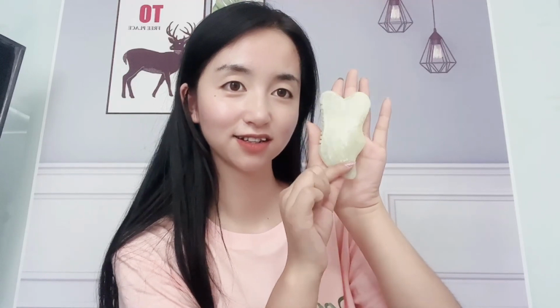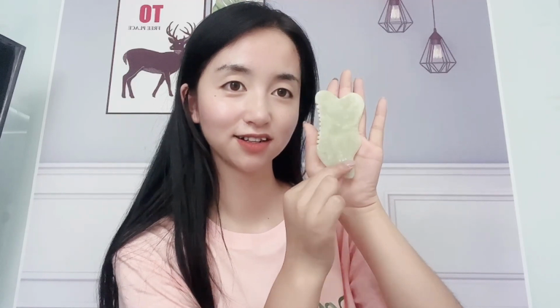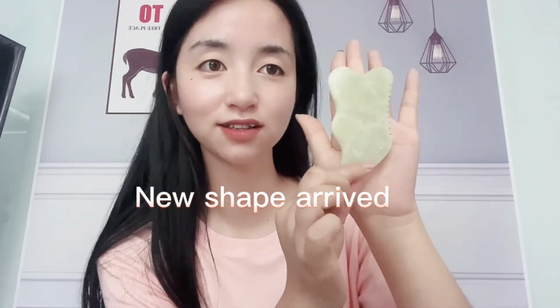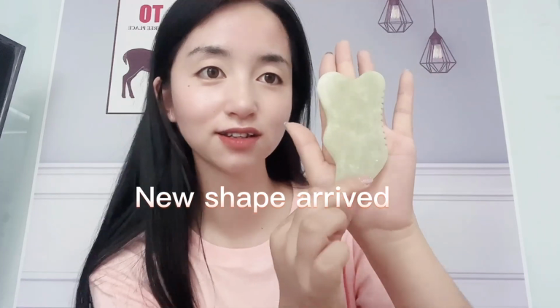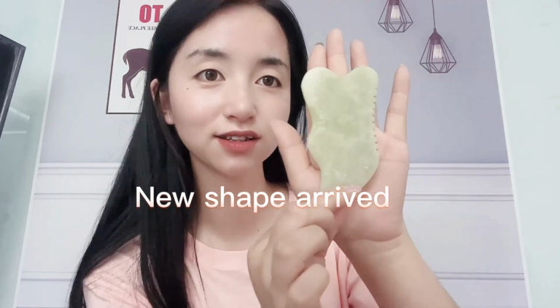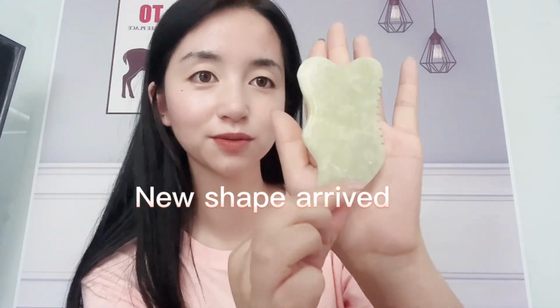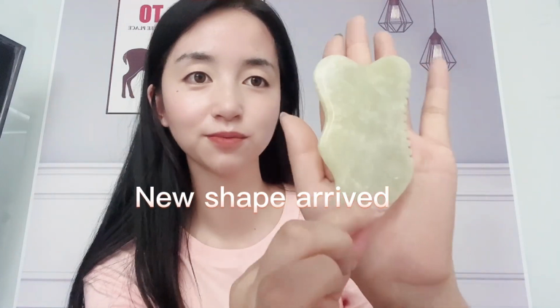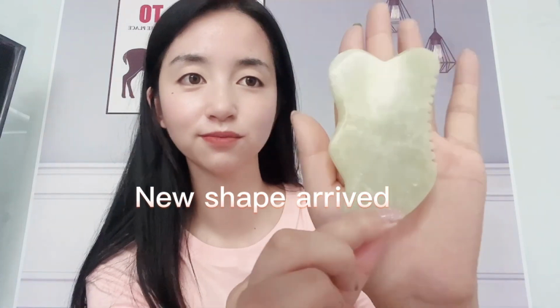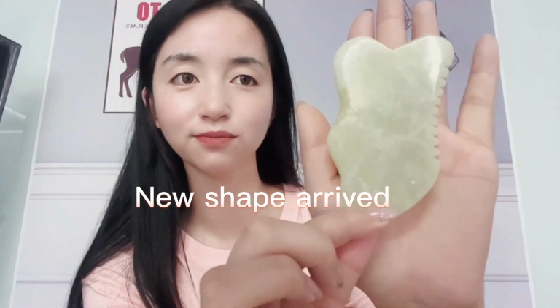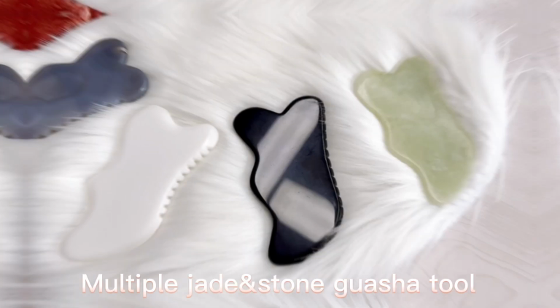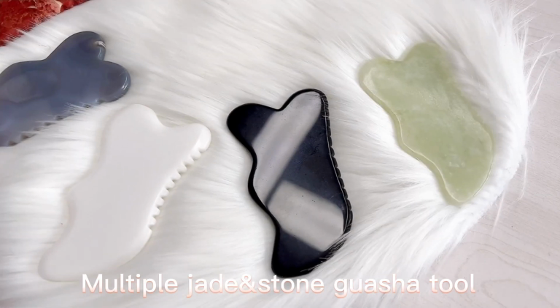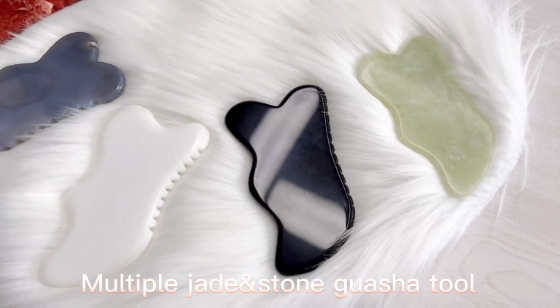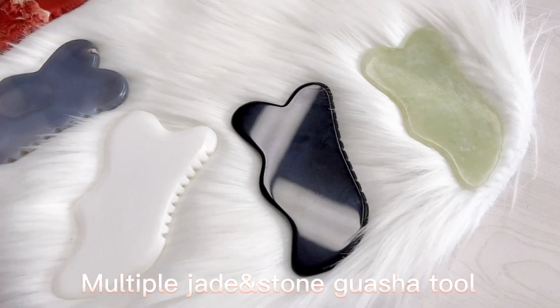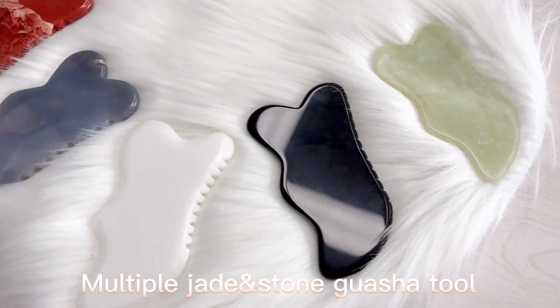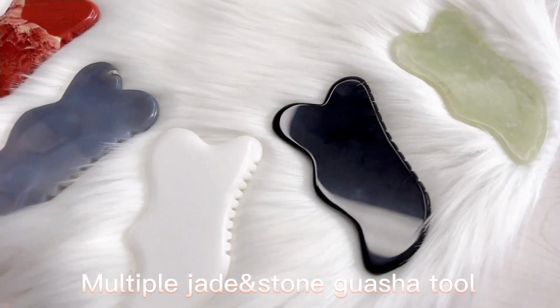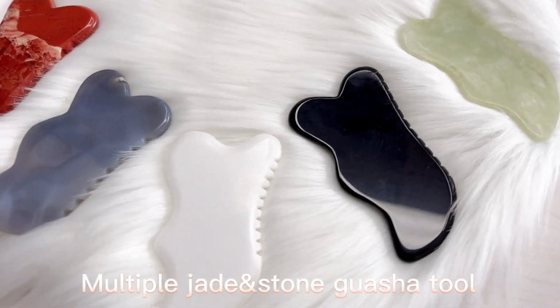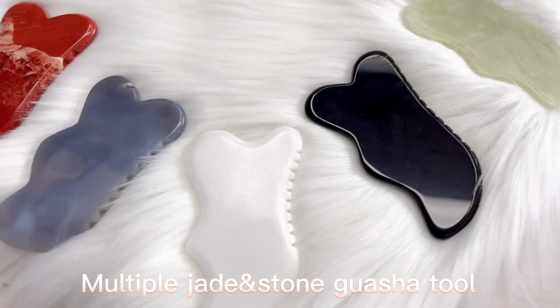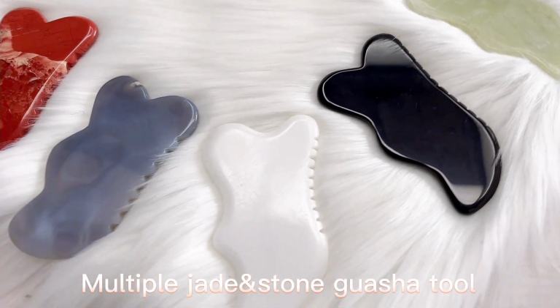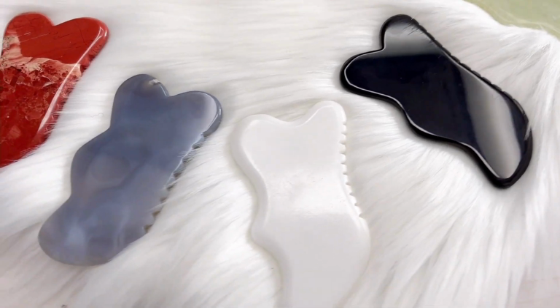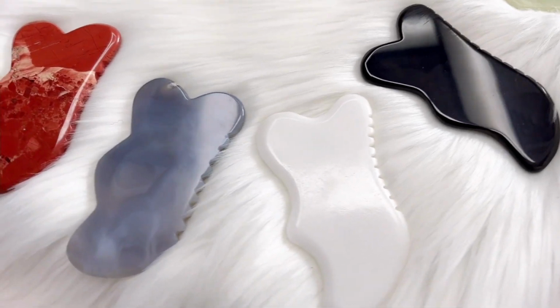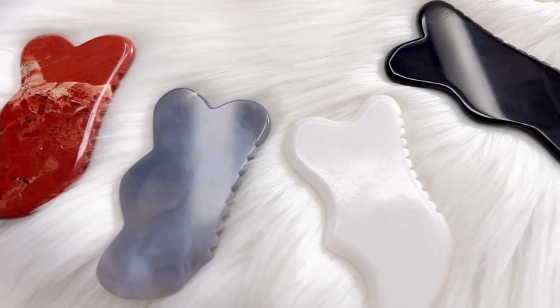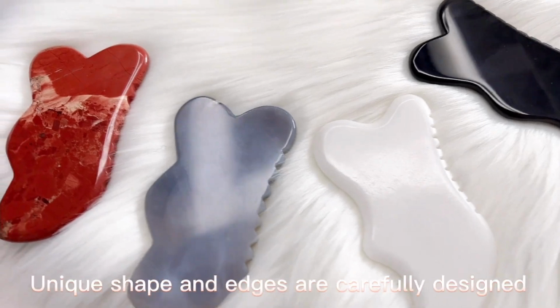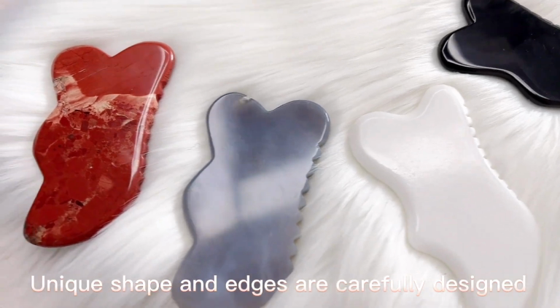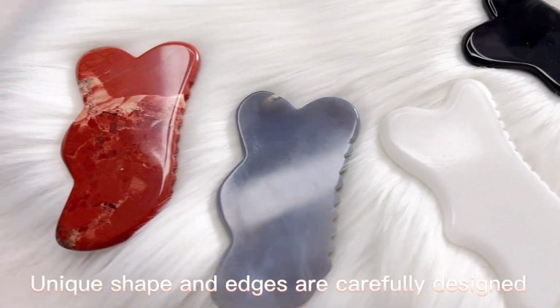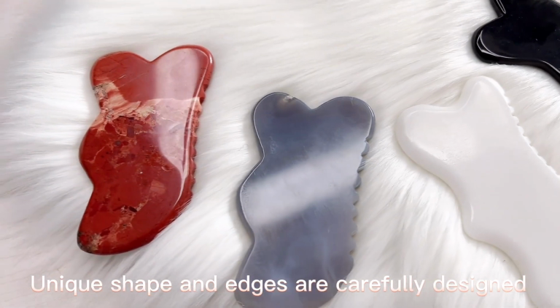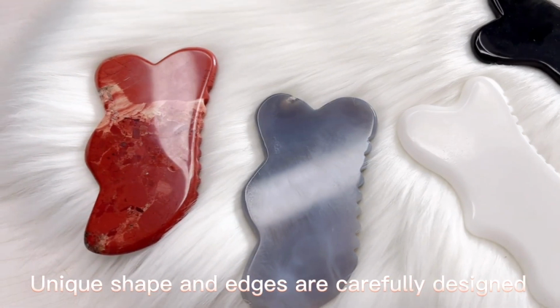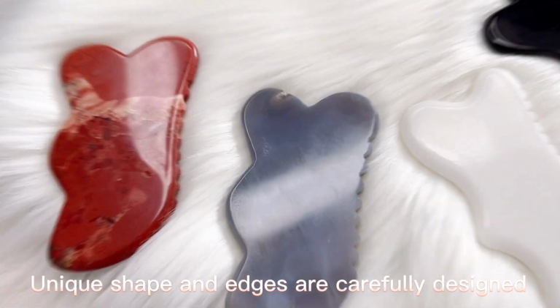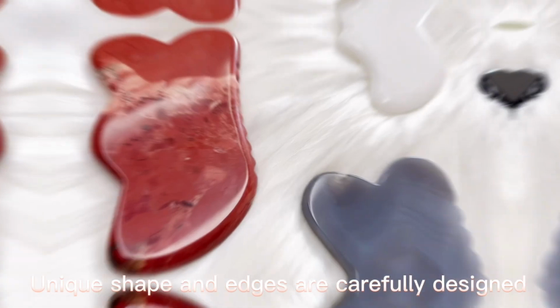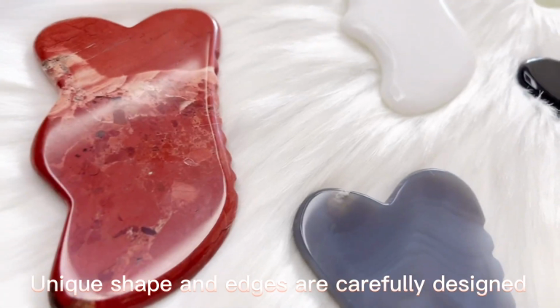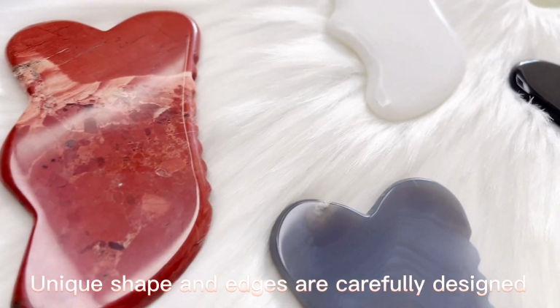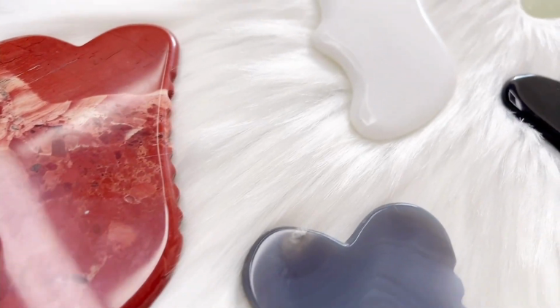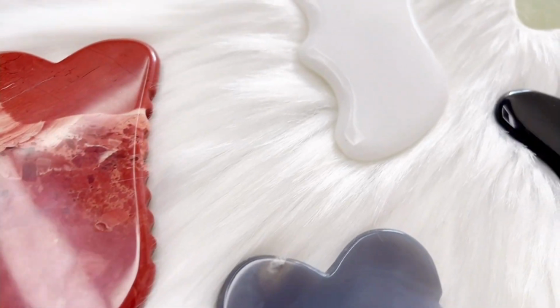New shape arrived. Multiple jade stone washer tool. Unique shape and edges are carefully designed.